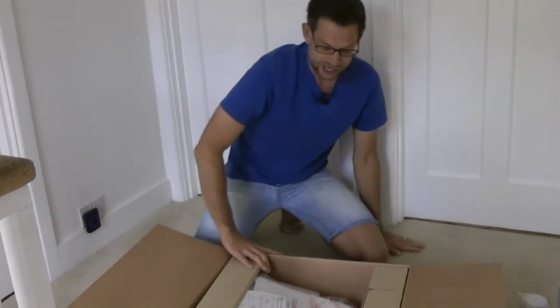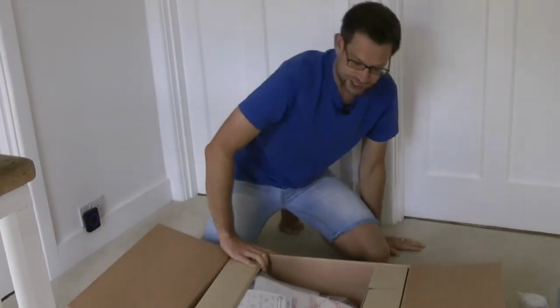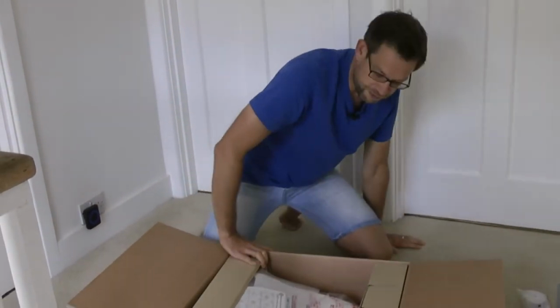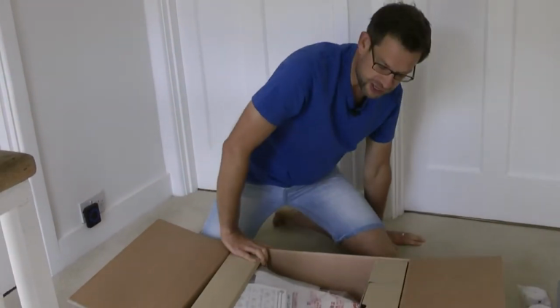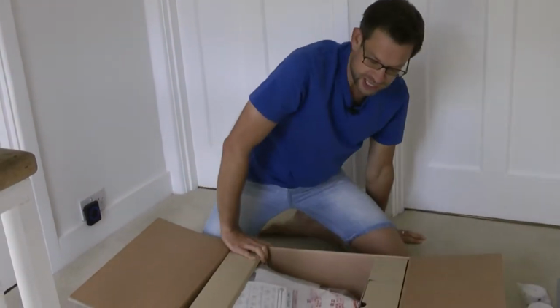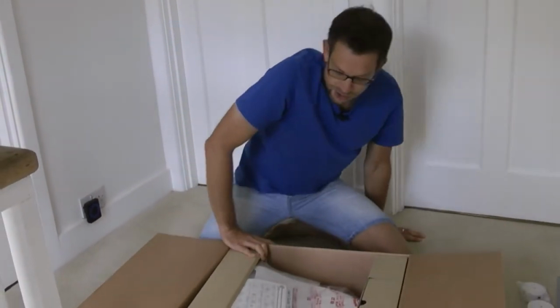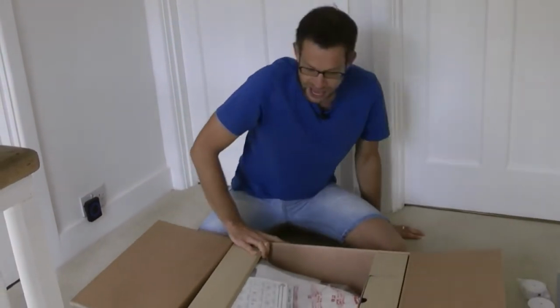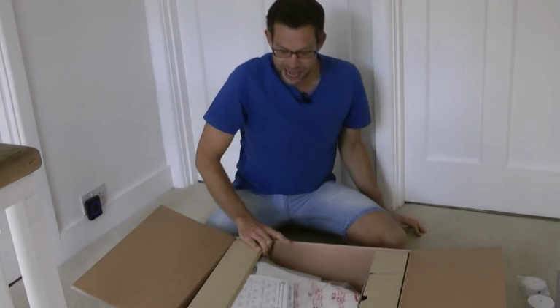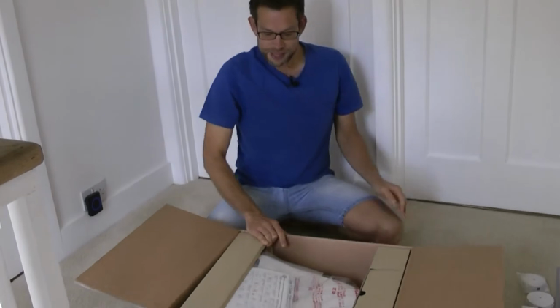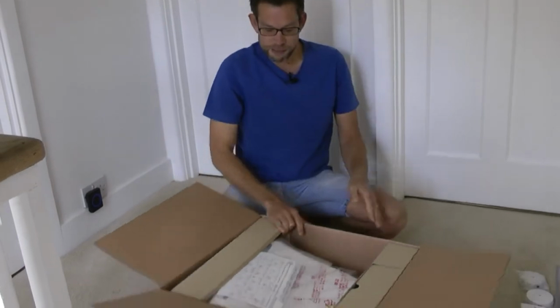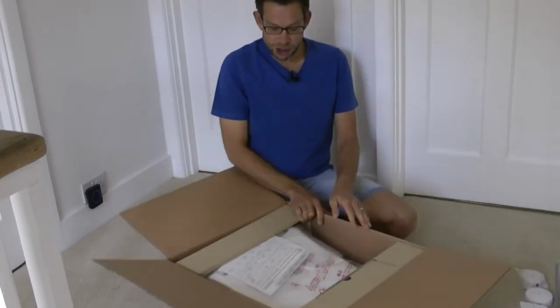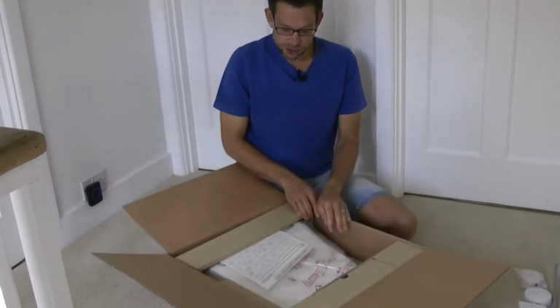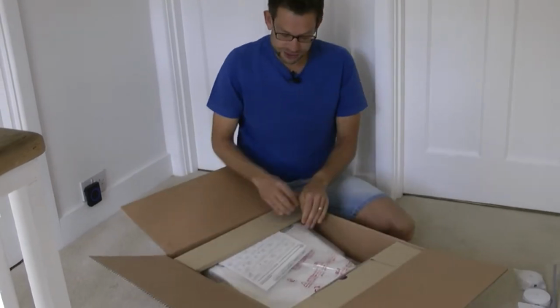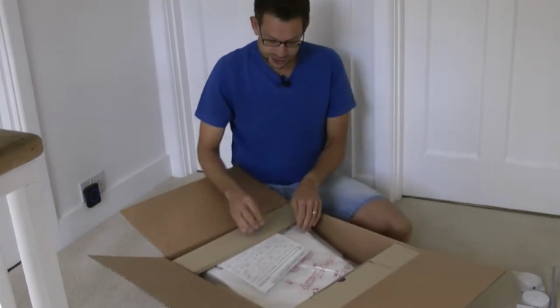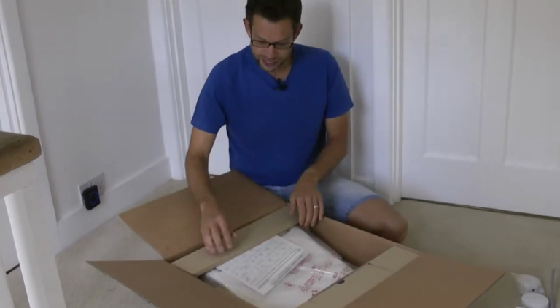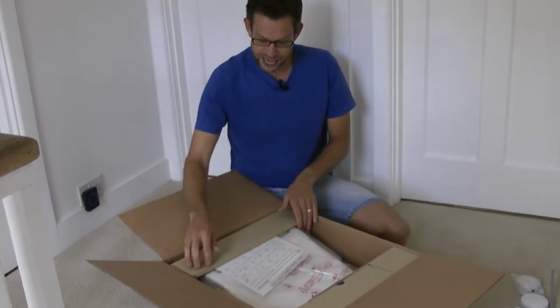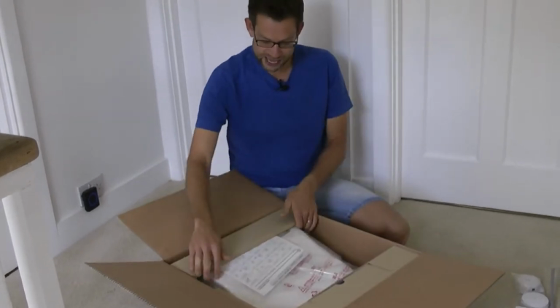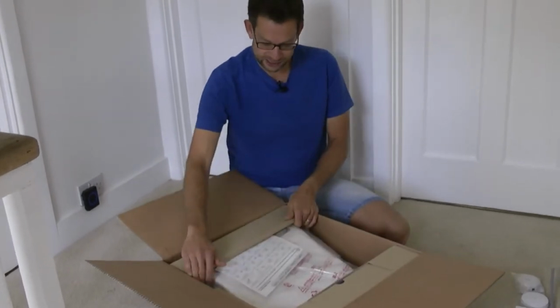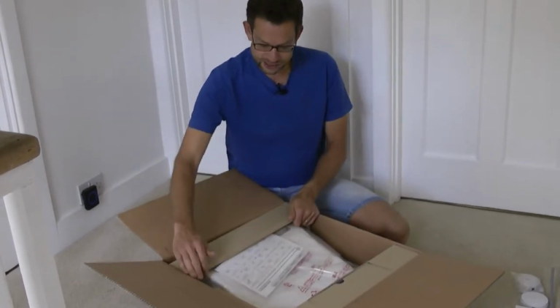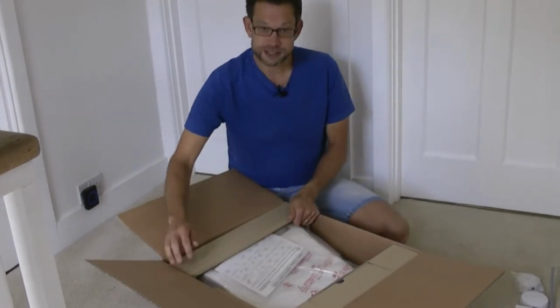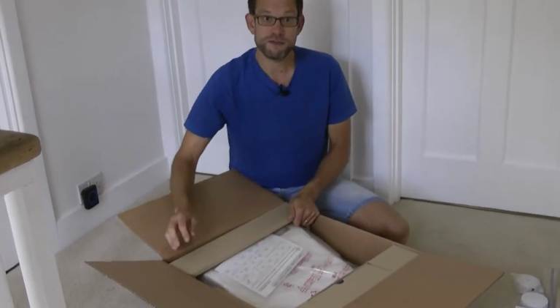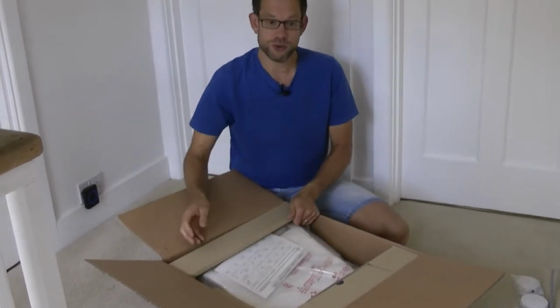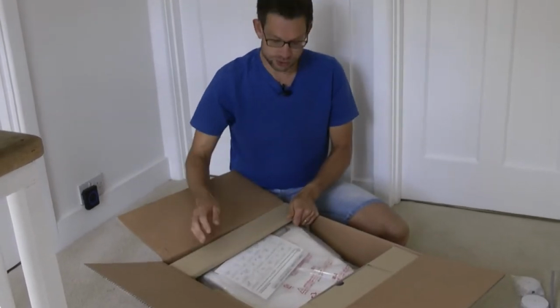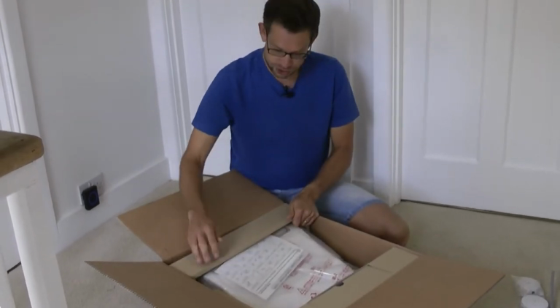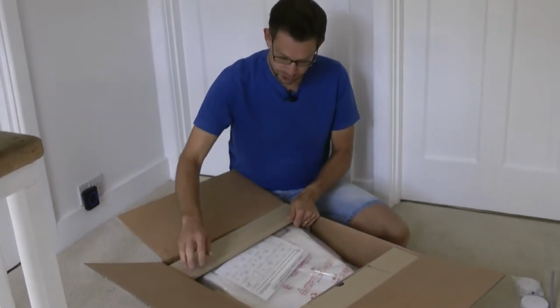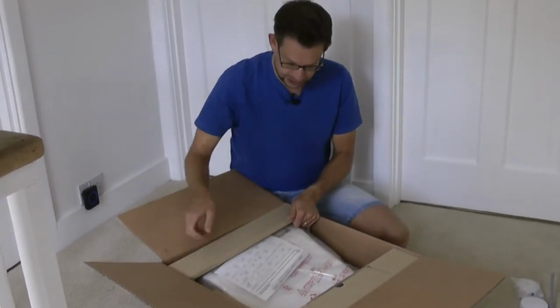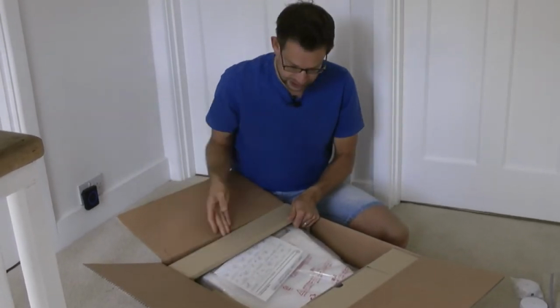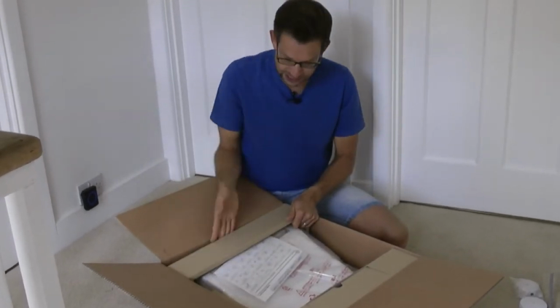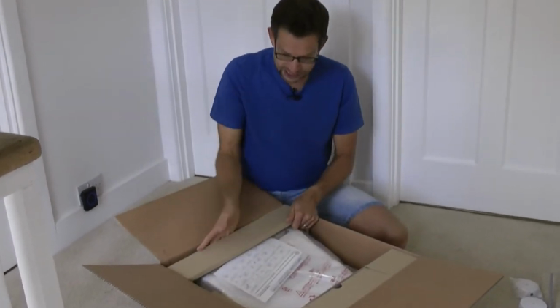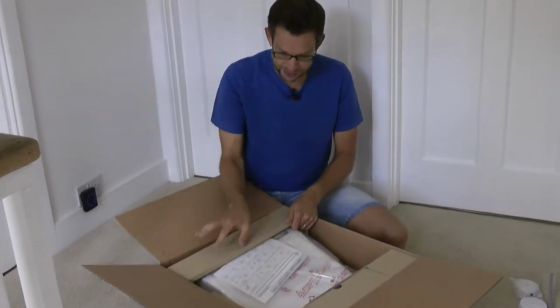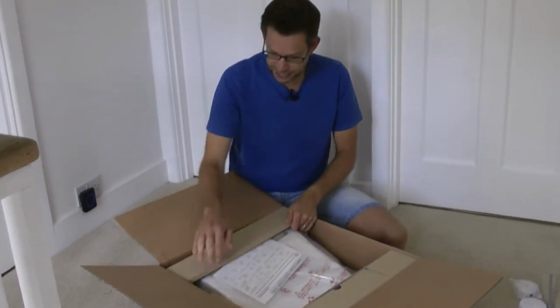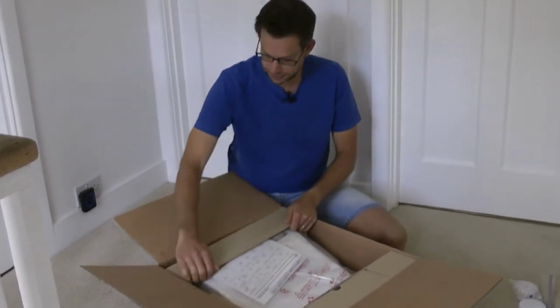So the first thing you get in the box is of course the toilet seat. Let's get that out.